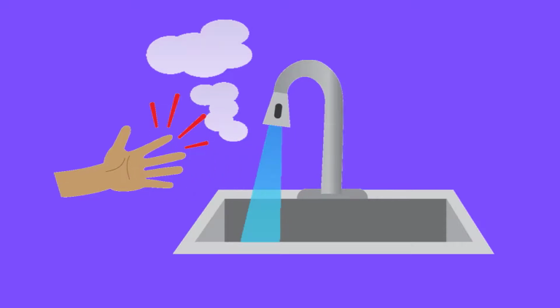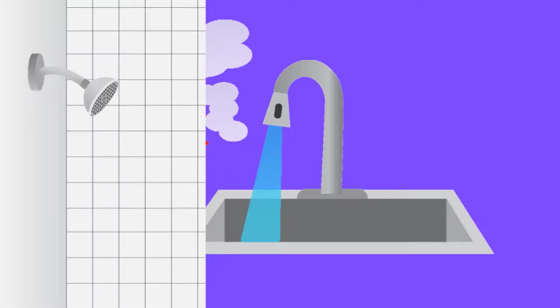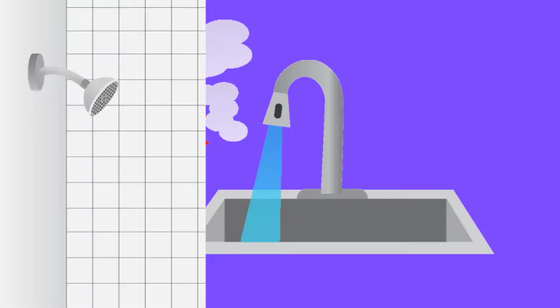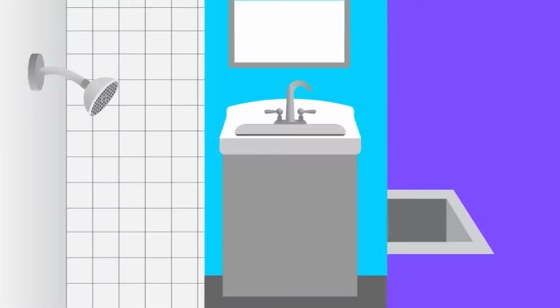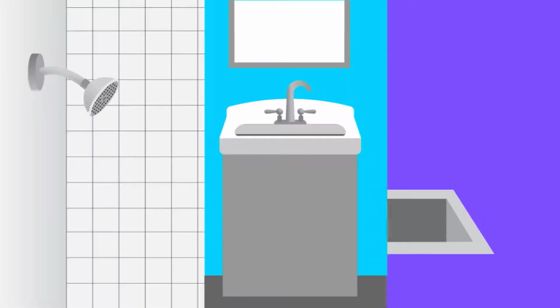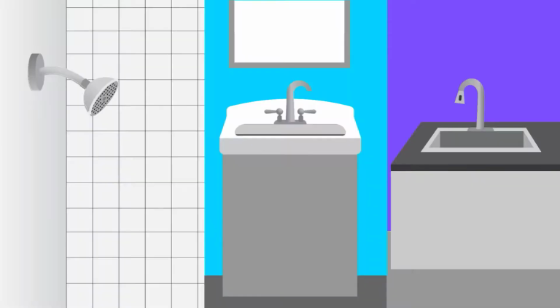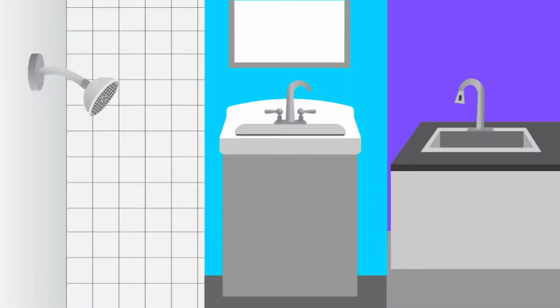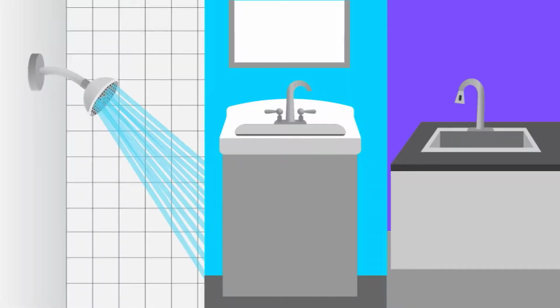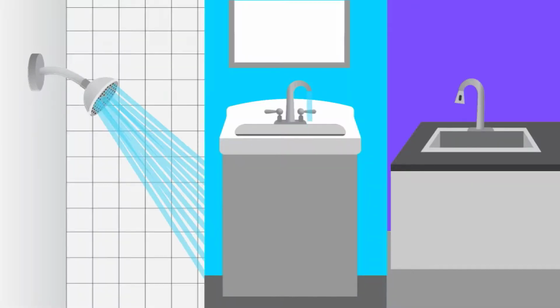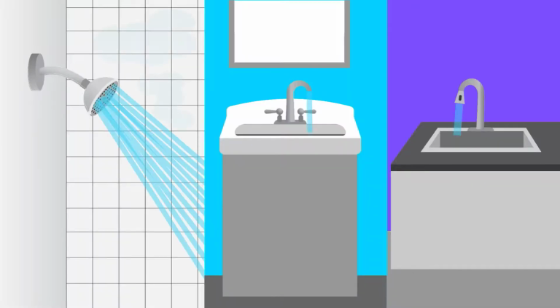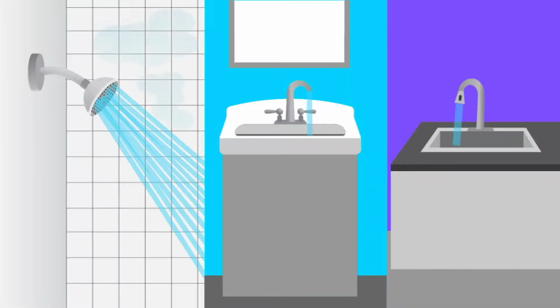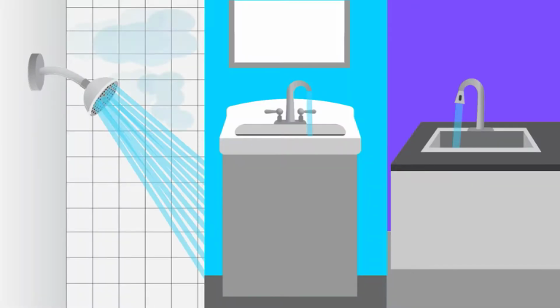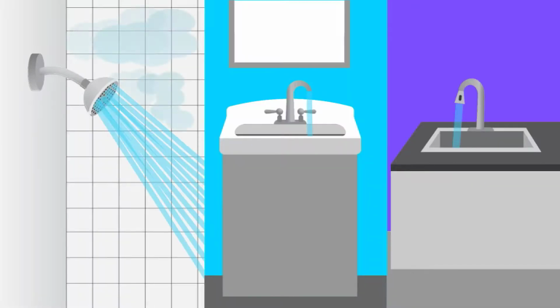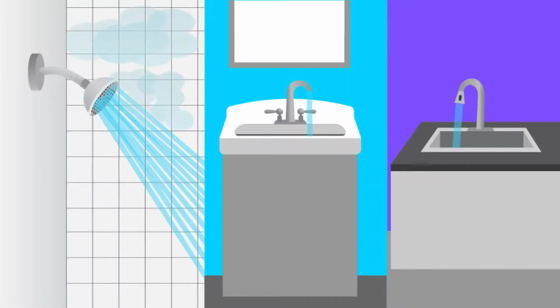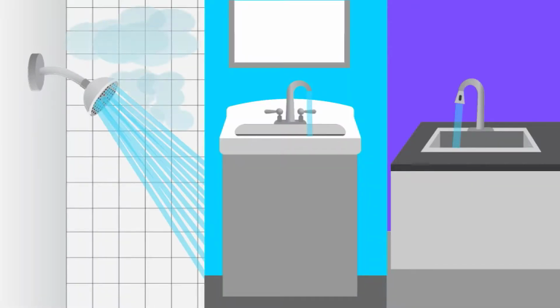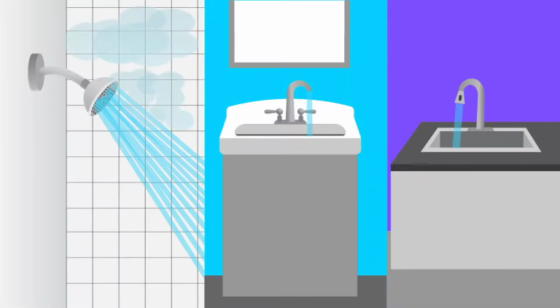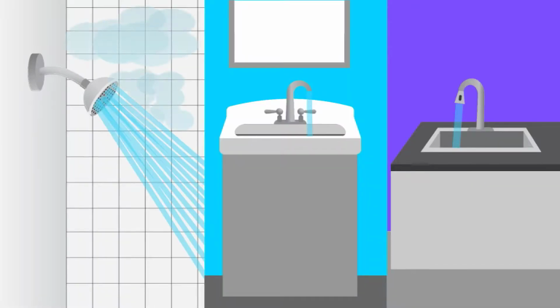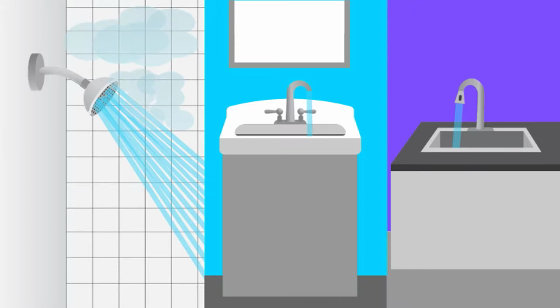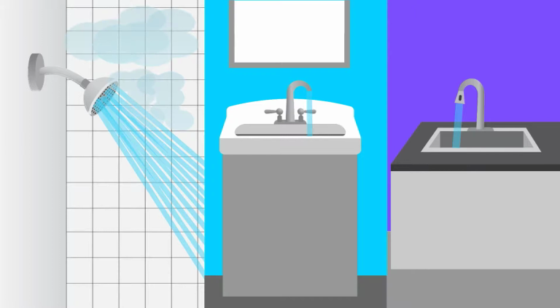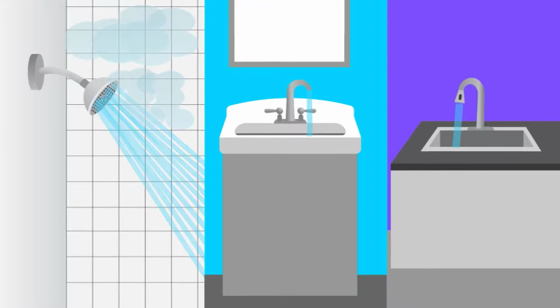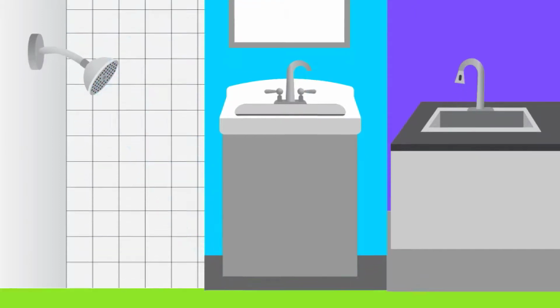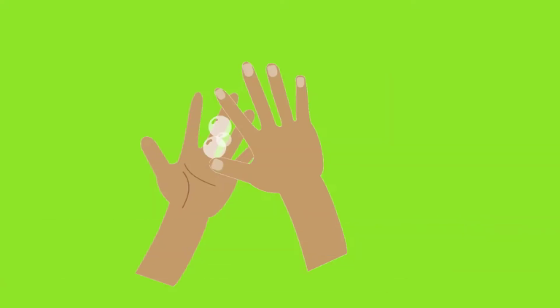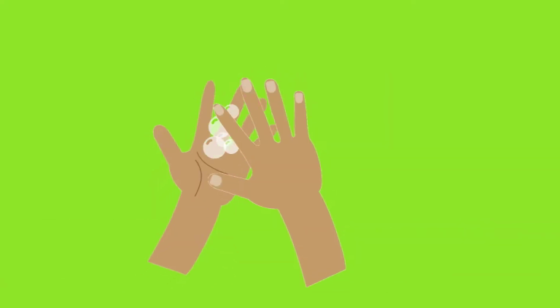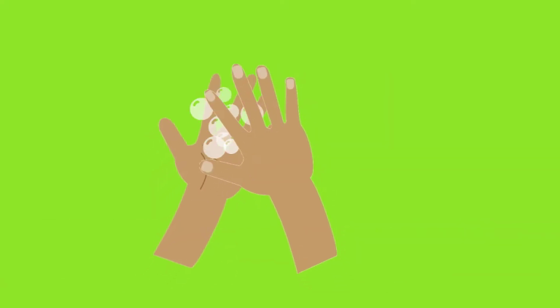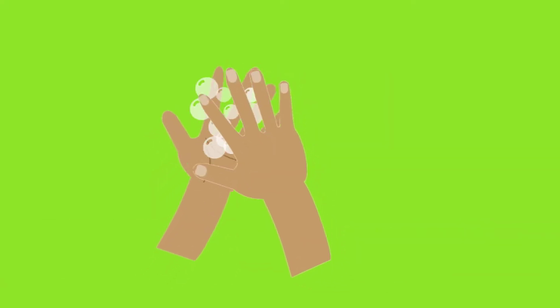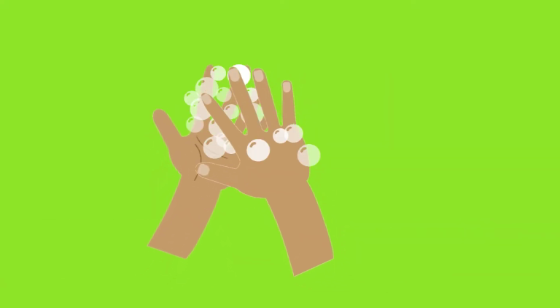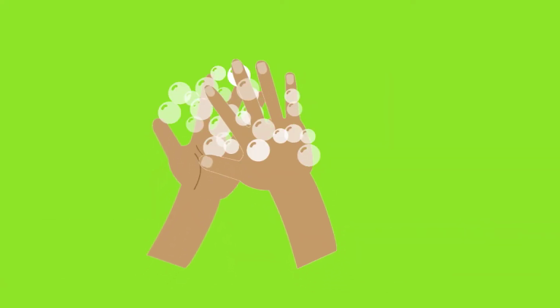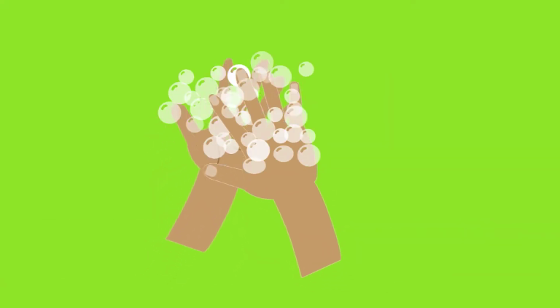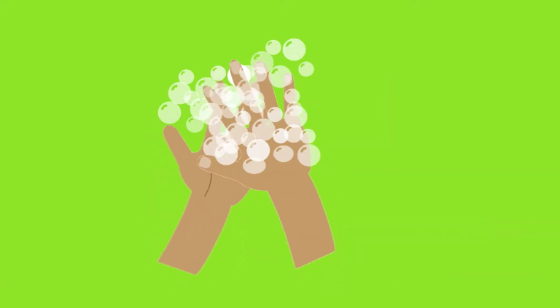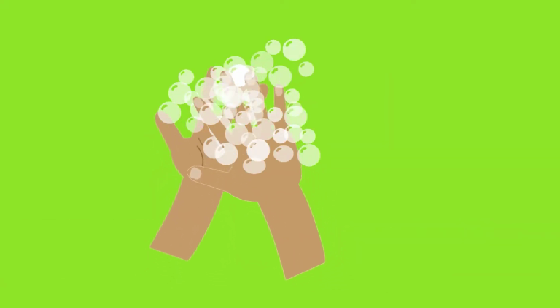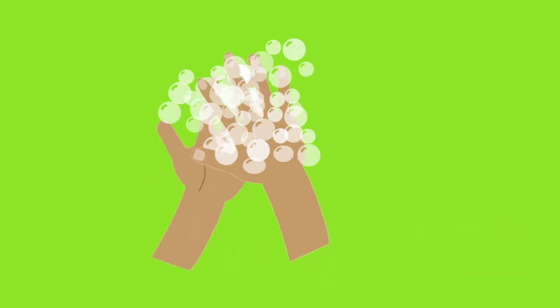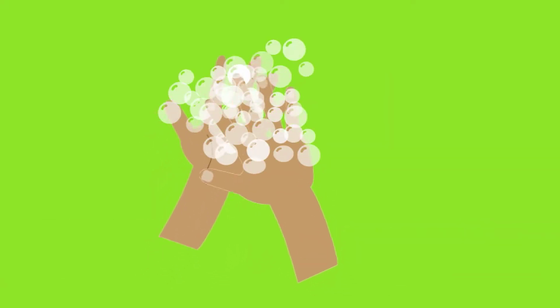Low-flow showerheads and faucets can reduce the amount of water used and the energy to heat that water. And with all this hand-washing, that can add up.